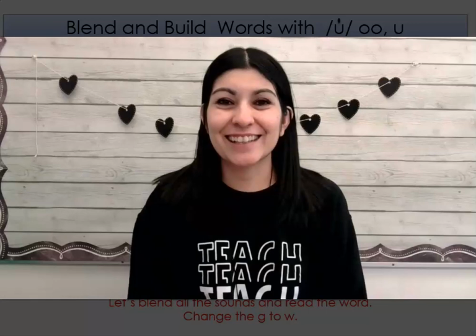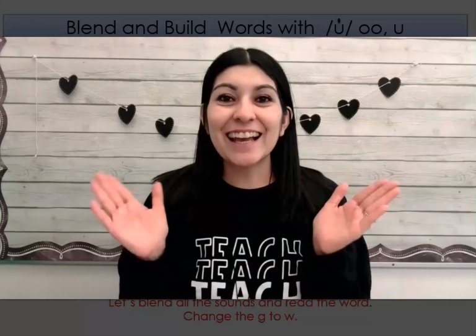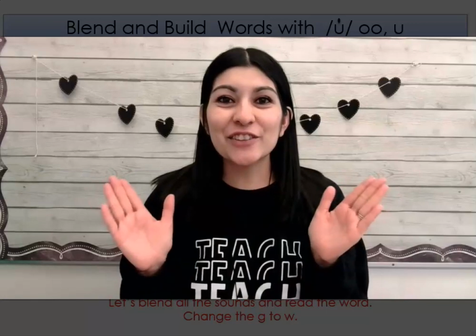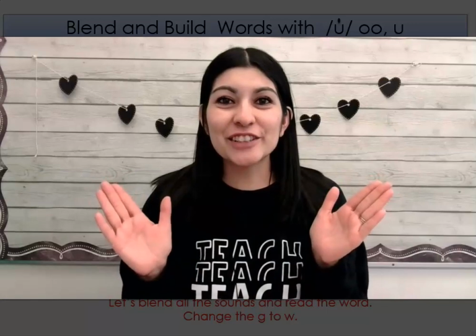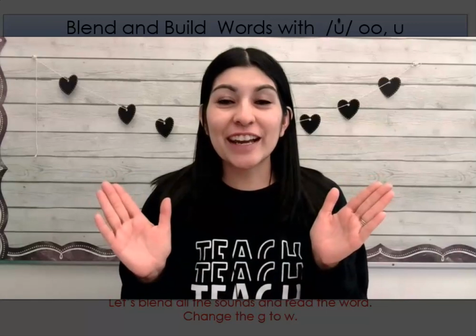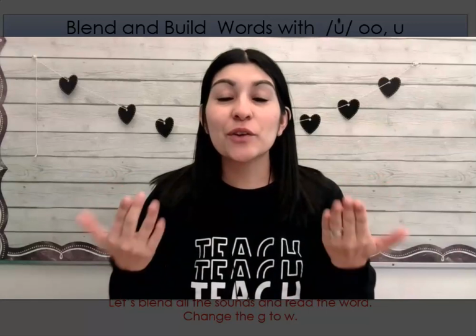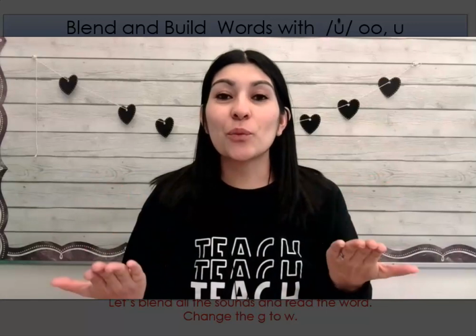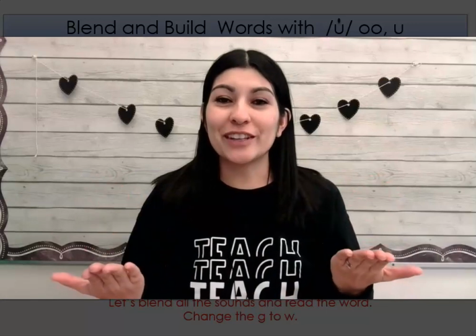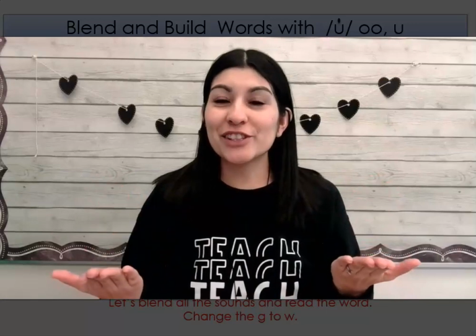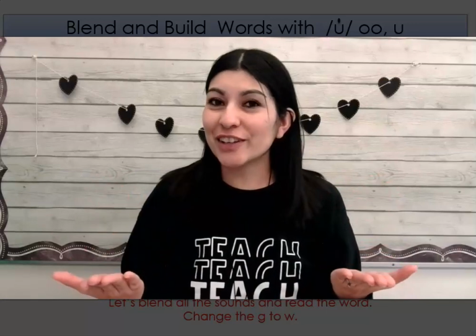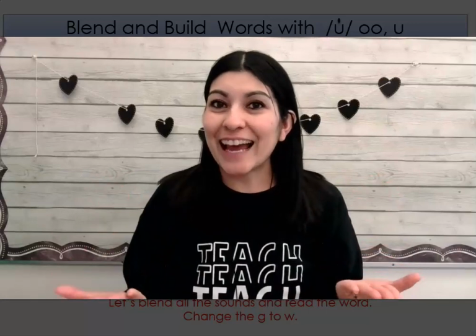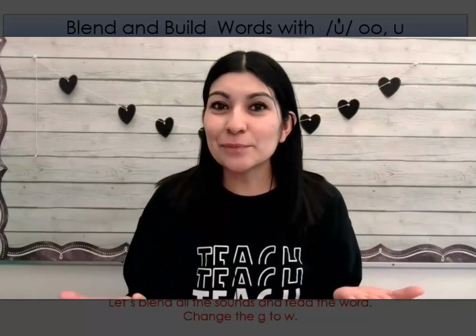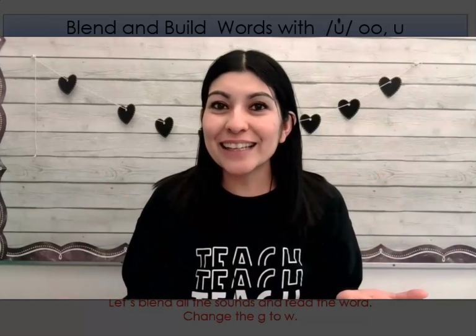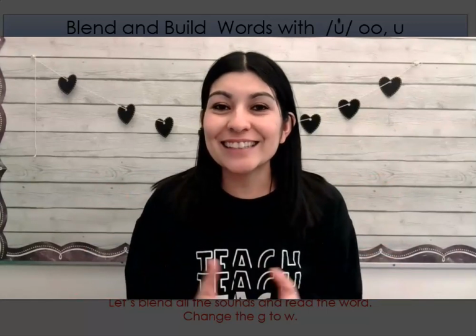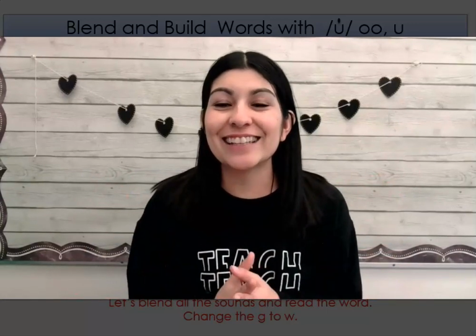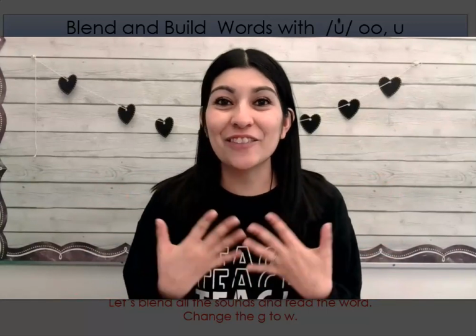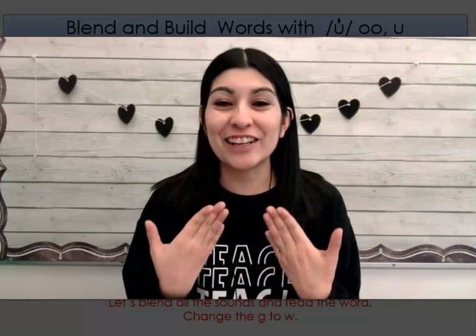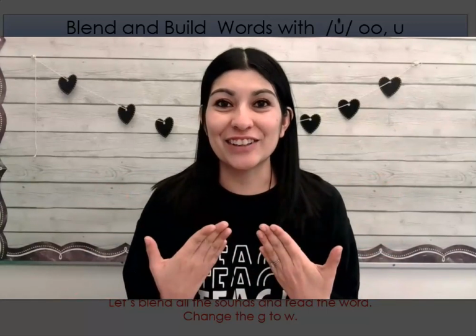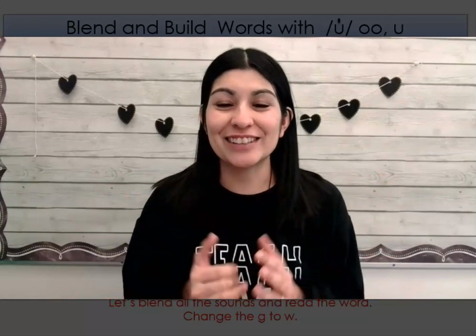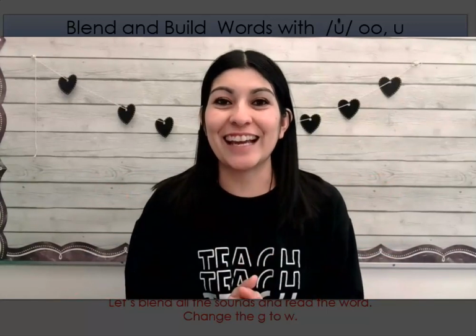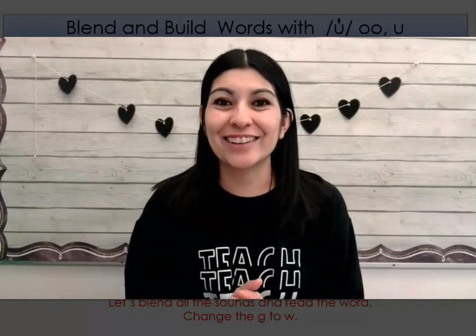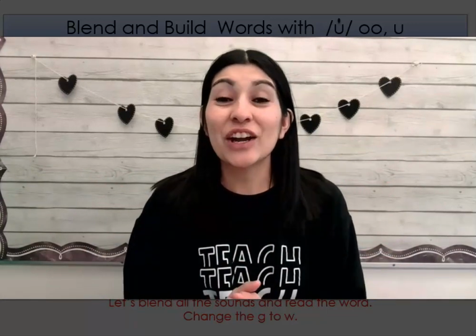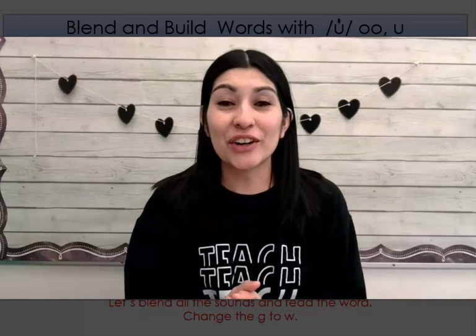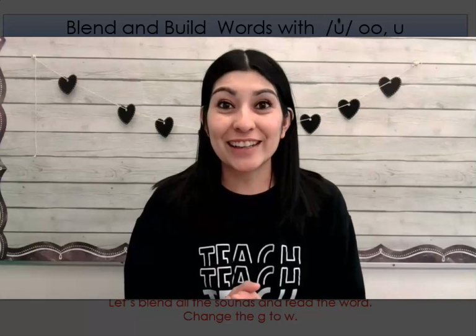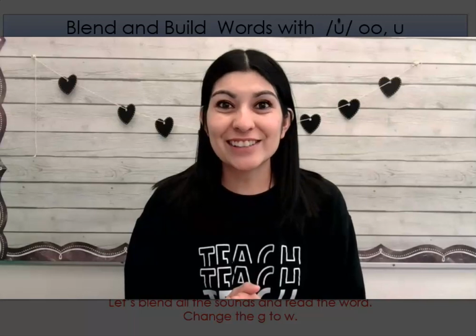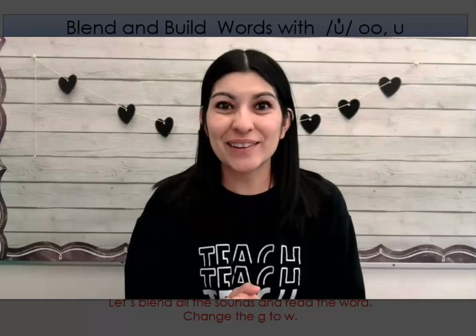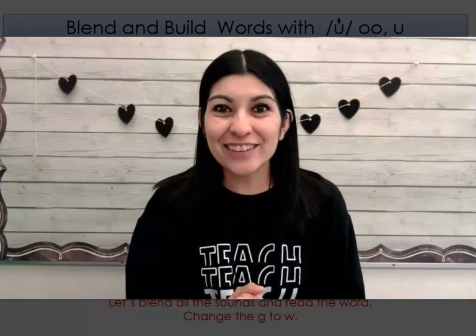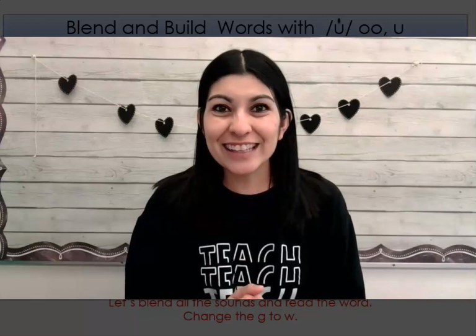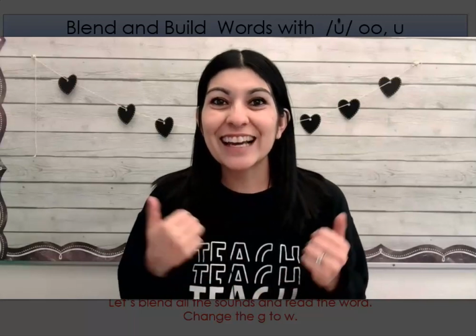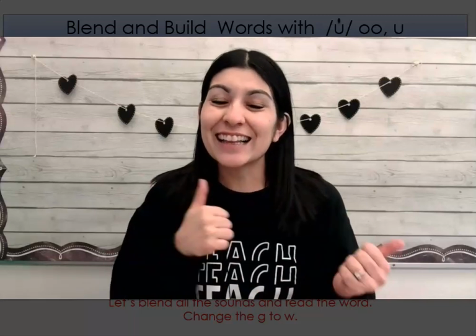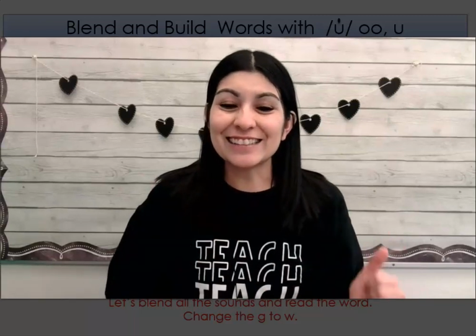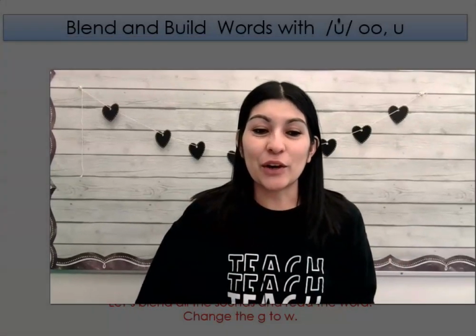Hello, first grade. Welcome to your last blending lesson of the uh sound. Are you ready to do it with me? Let's go.